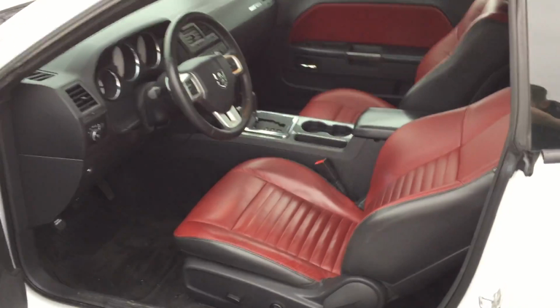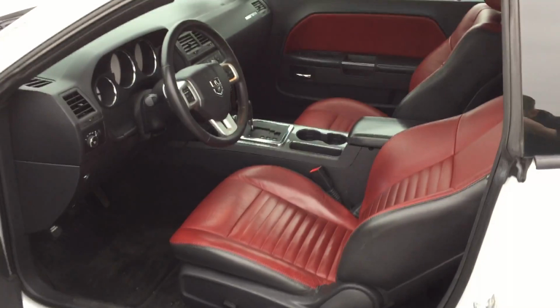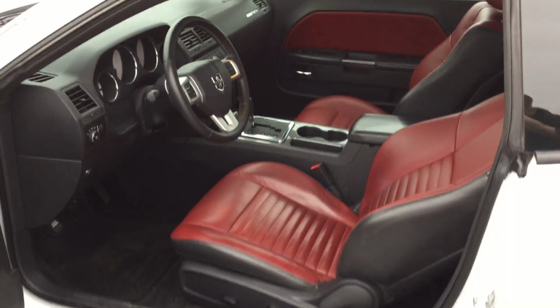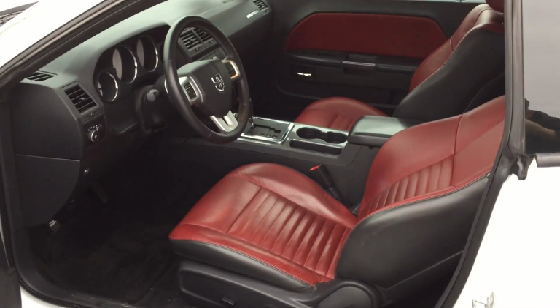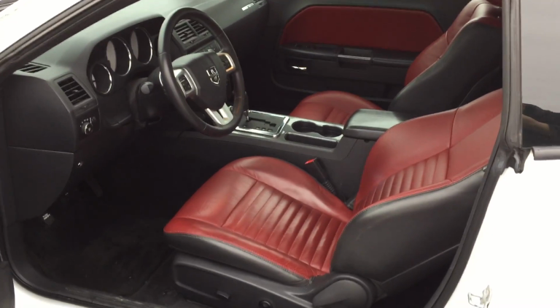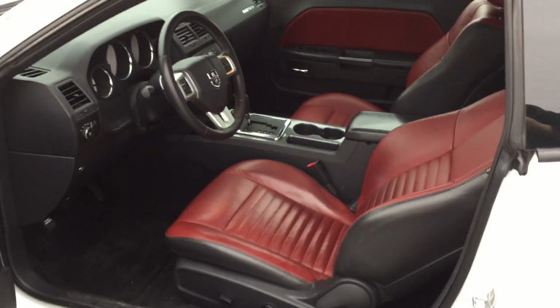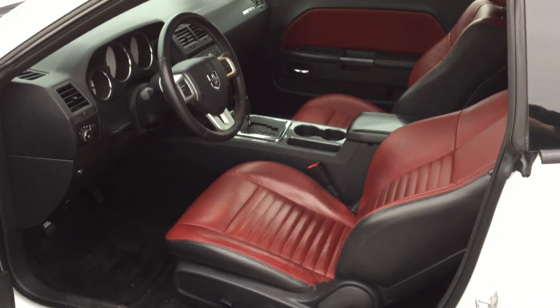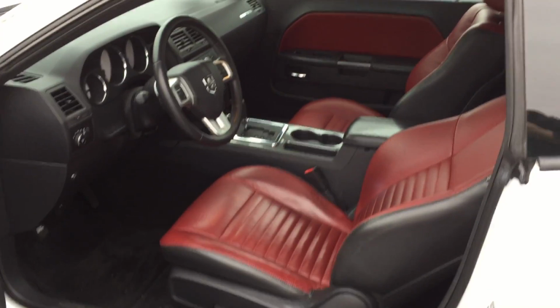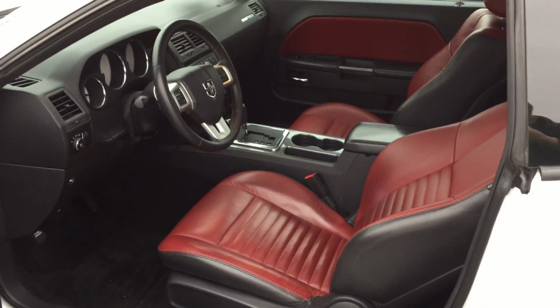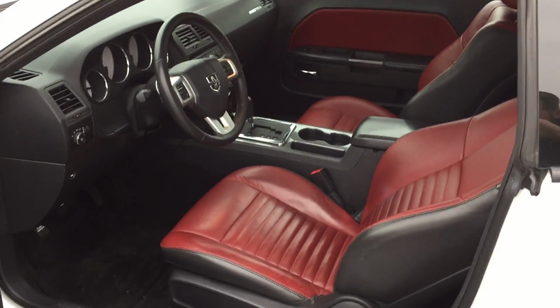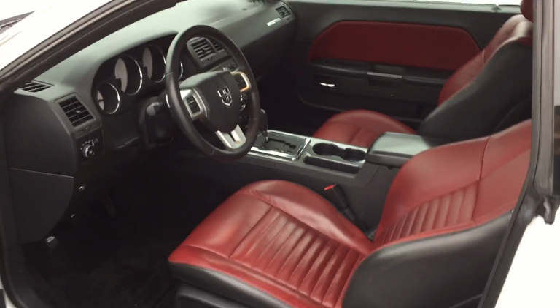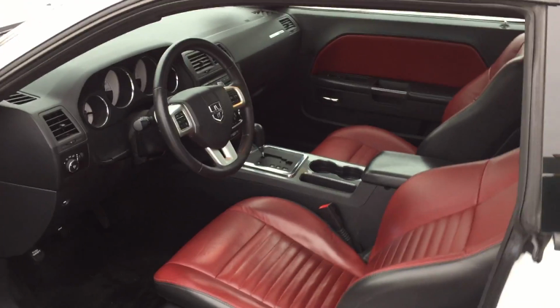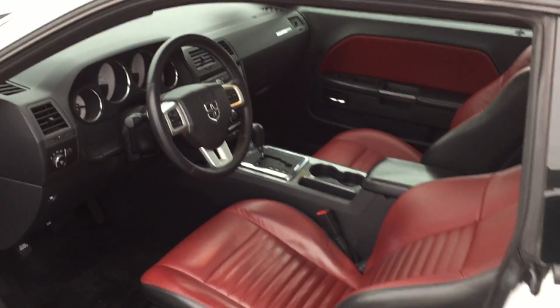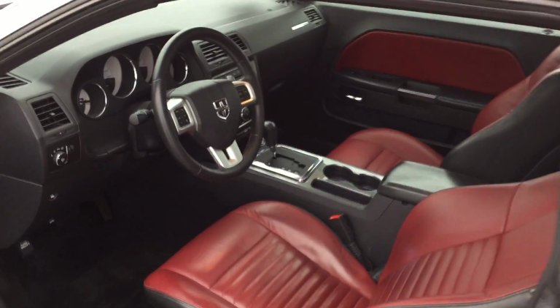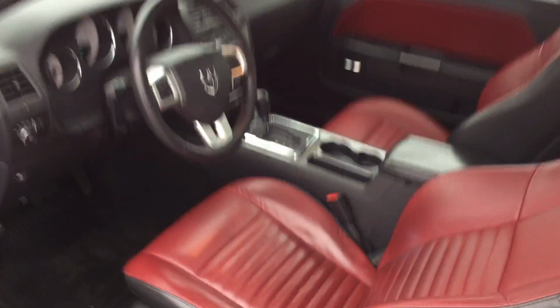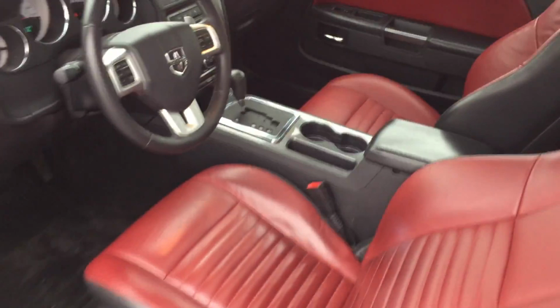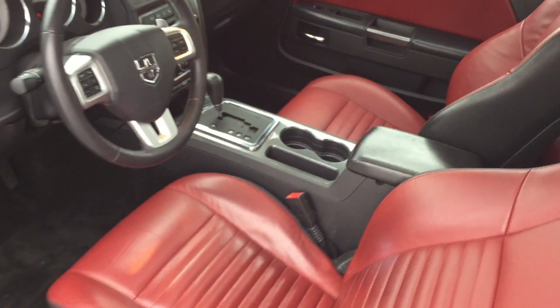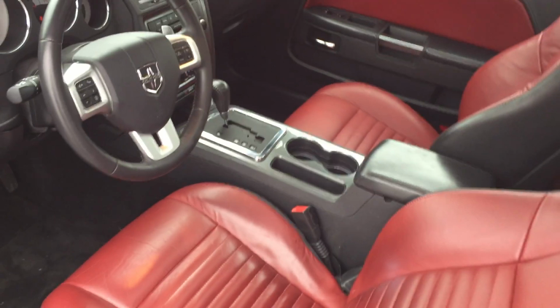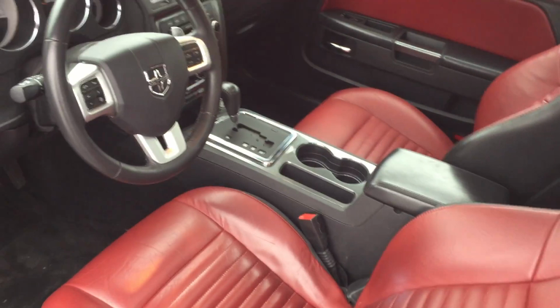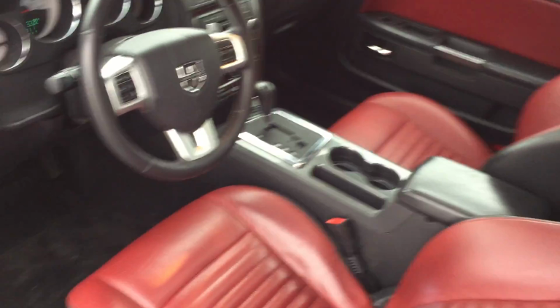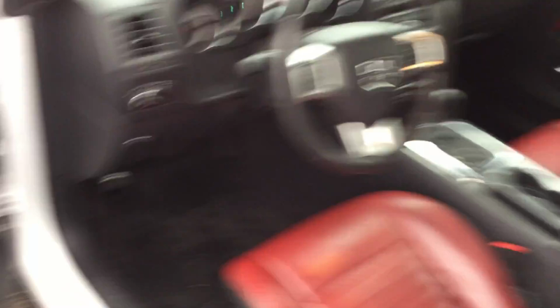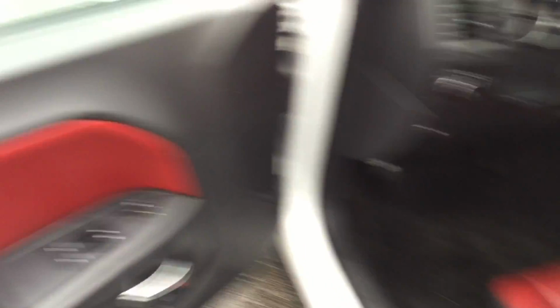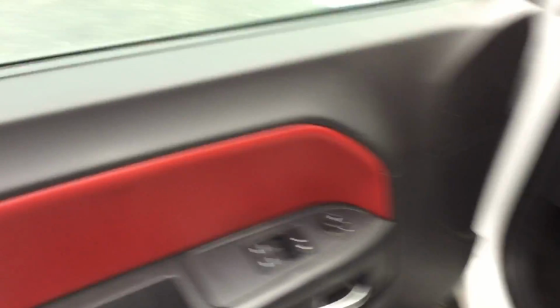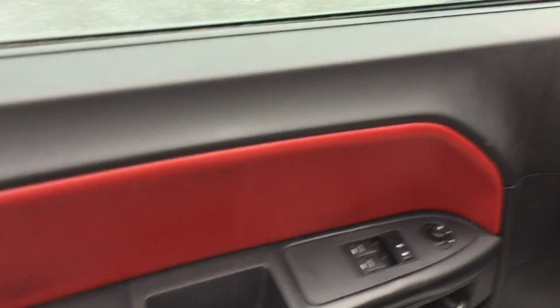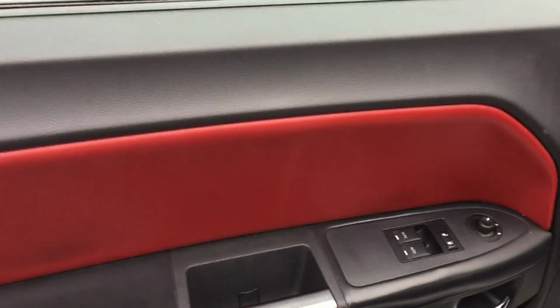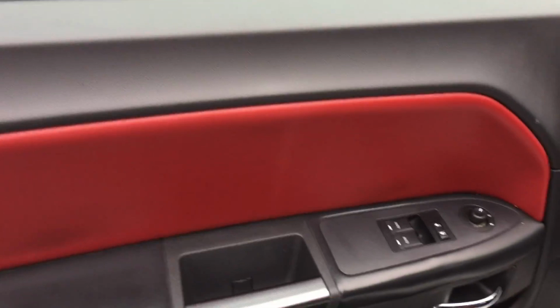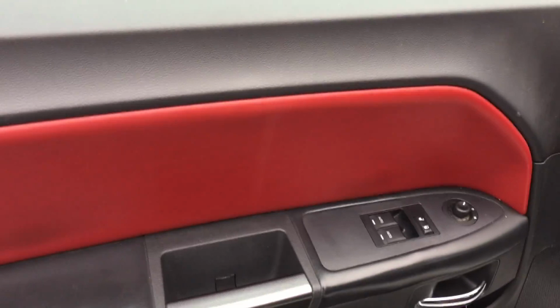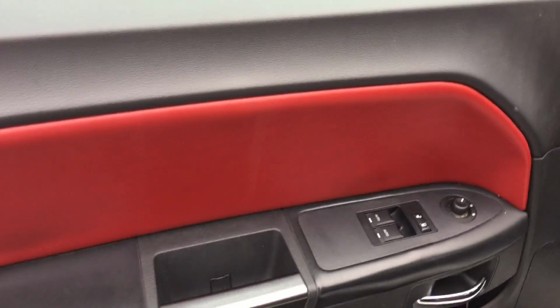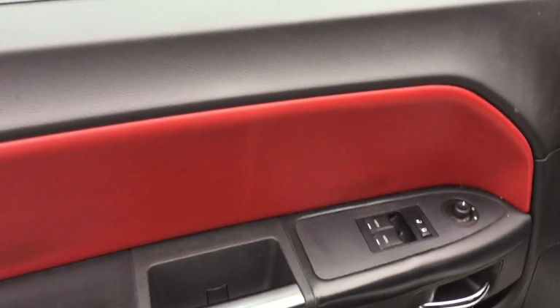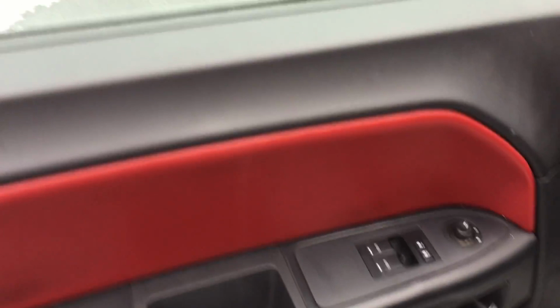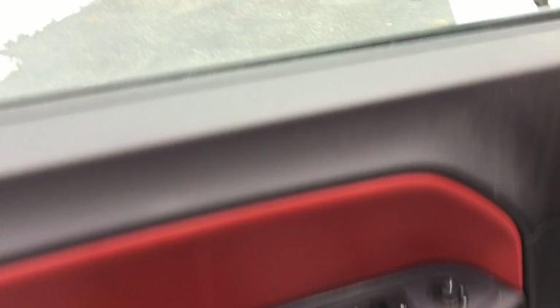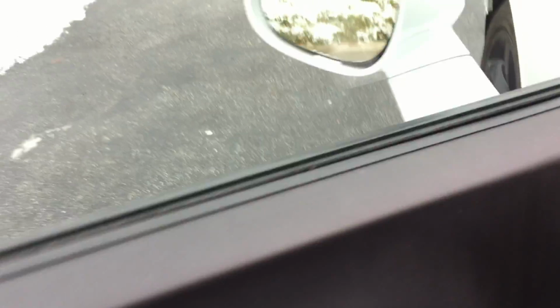Look at this interior — black and red two-tone leather. It's an absolutely beautiful interior, with the doors having matching red panels.